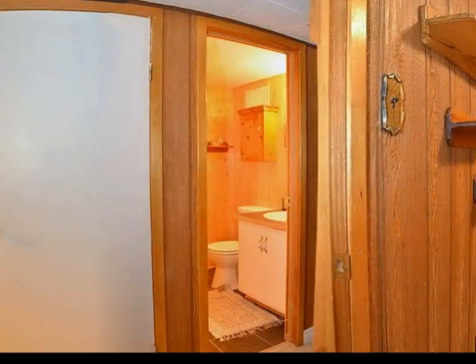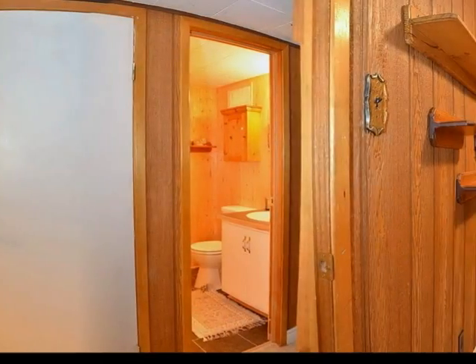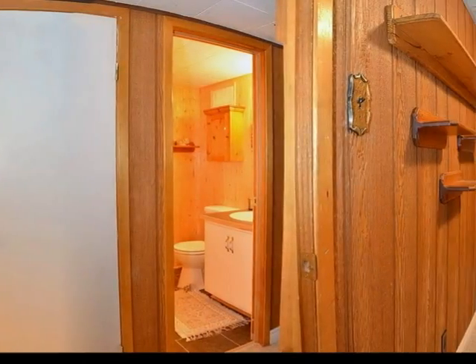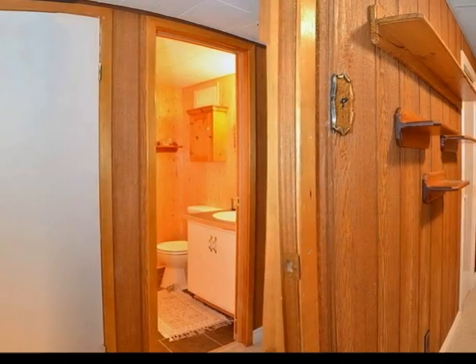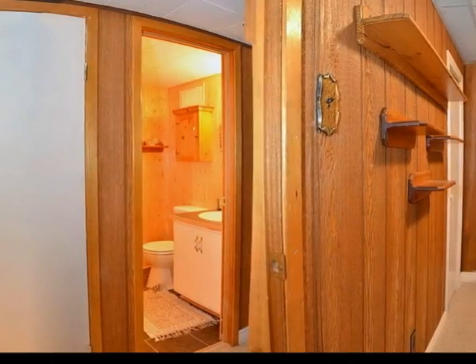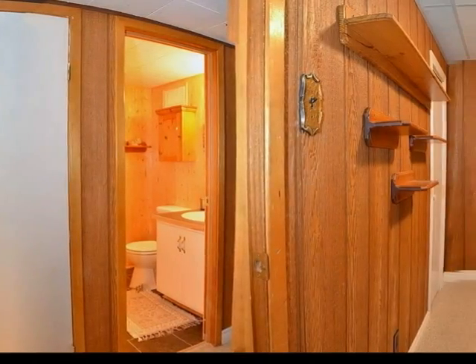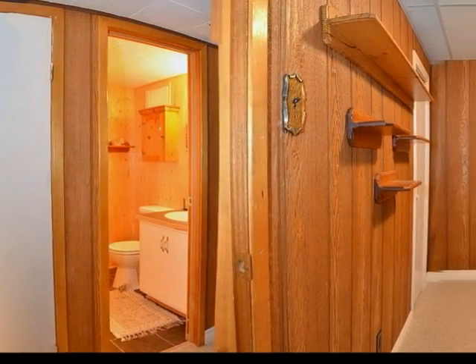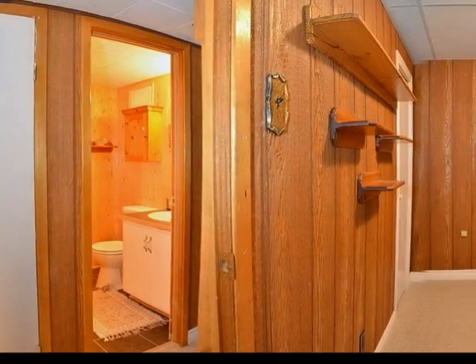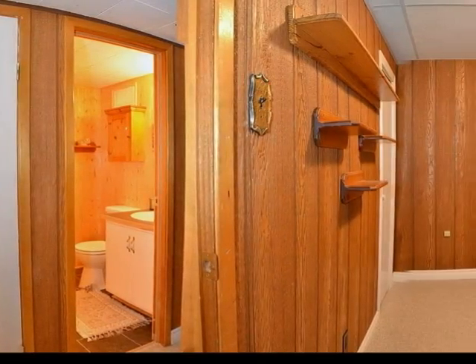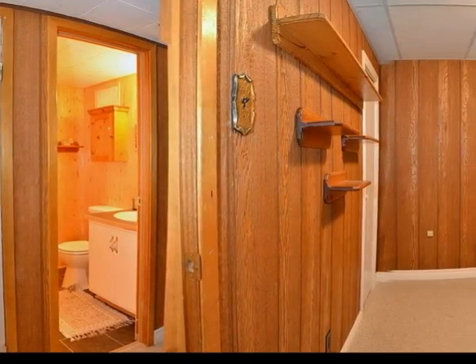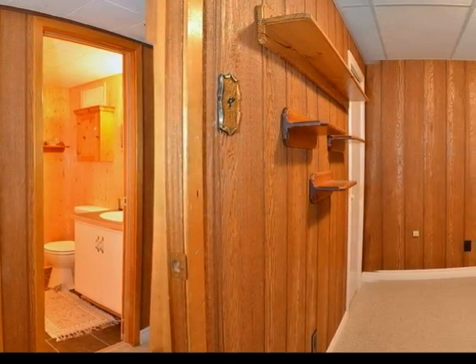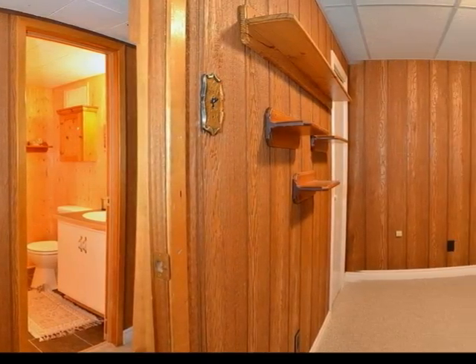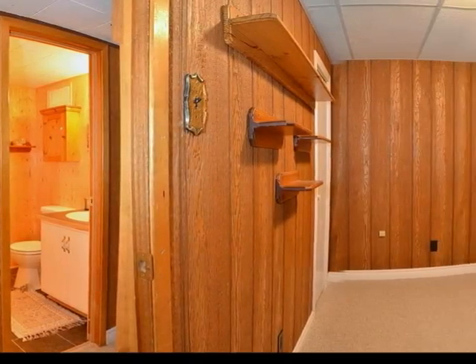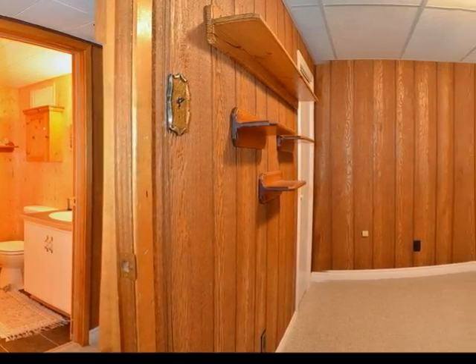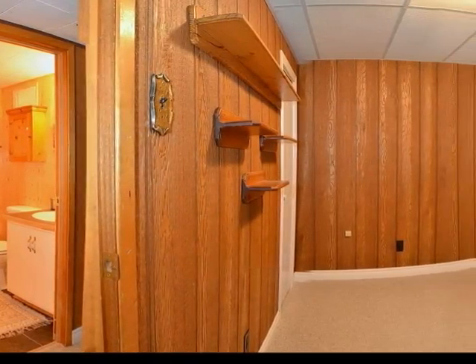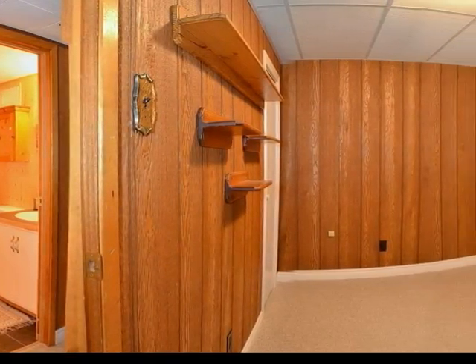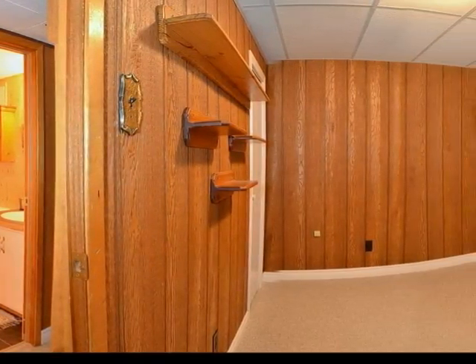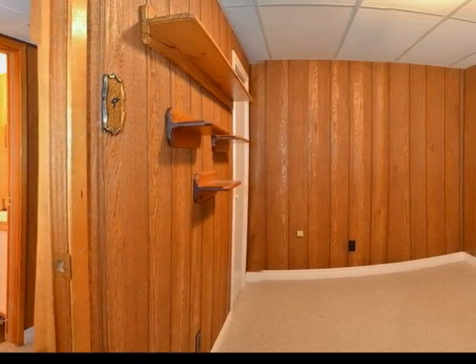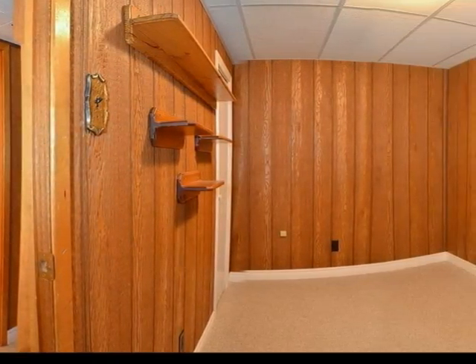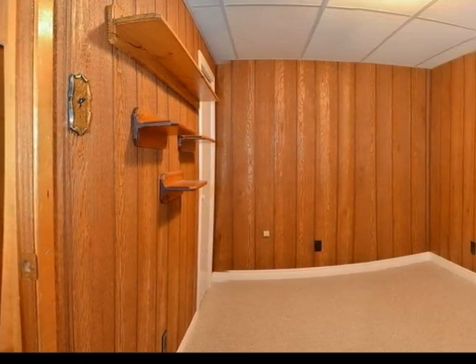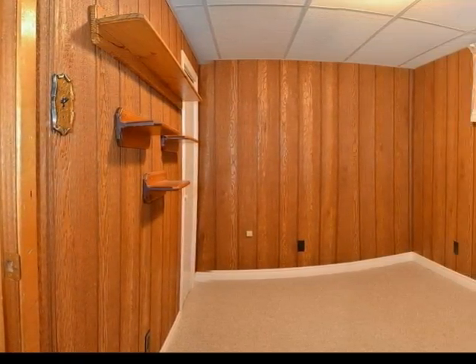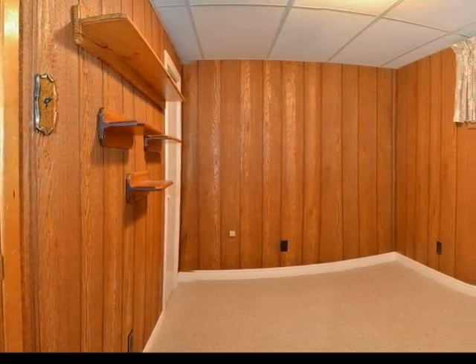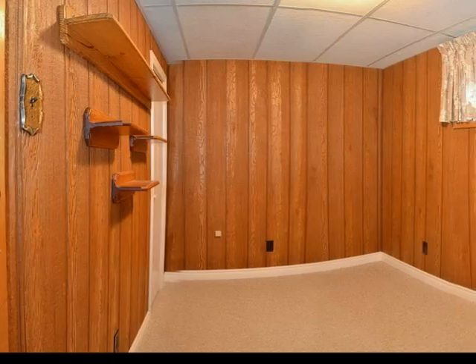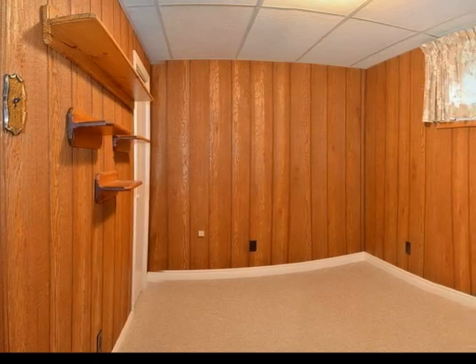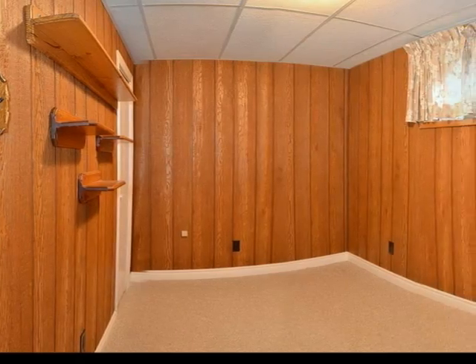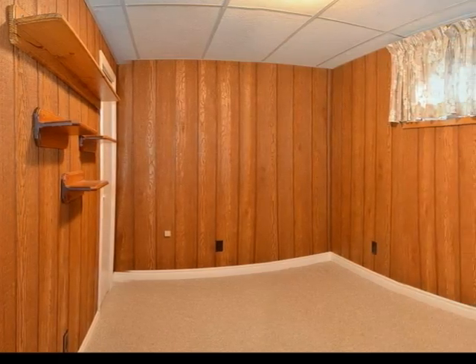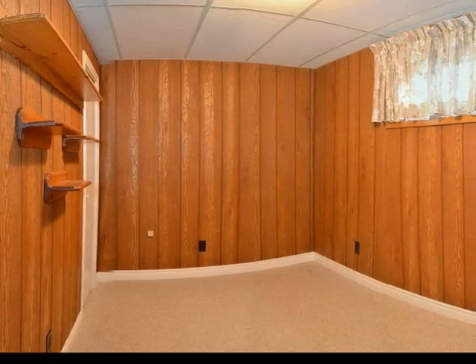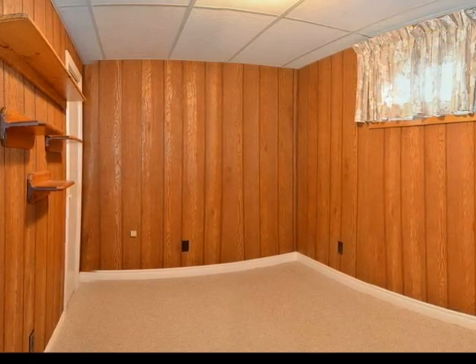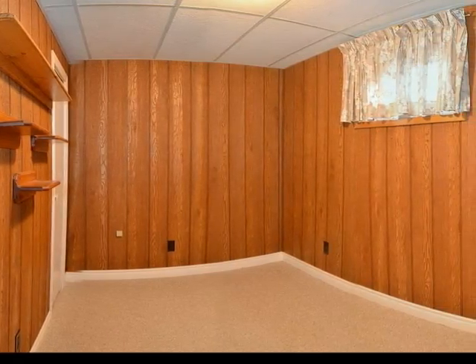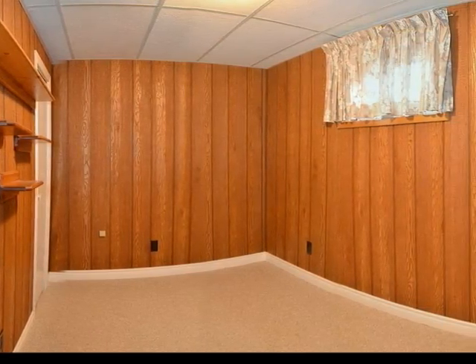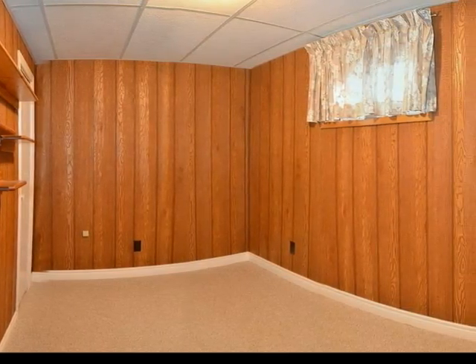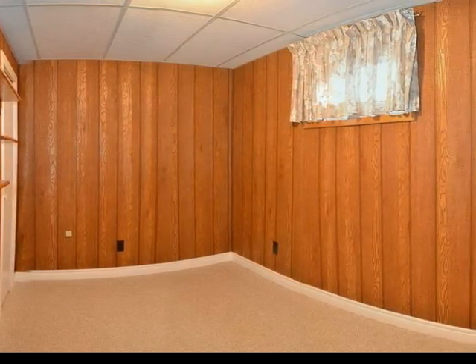Completing the basement is an additional fourth bedroom, a two-piece bathroom, and a storage room complete with laundry facilities.